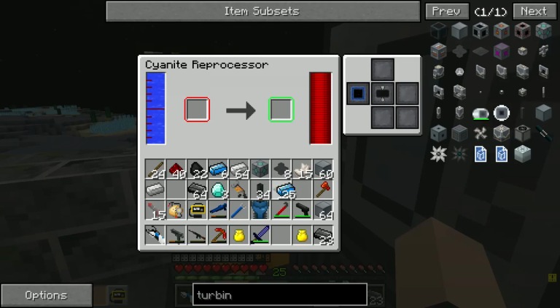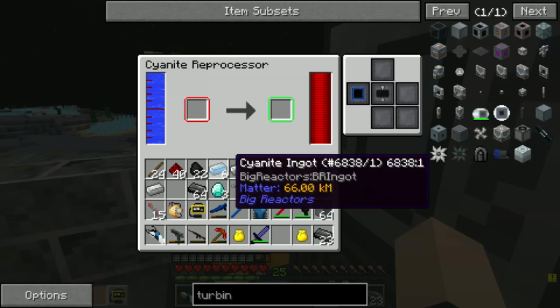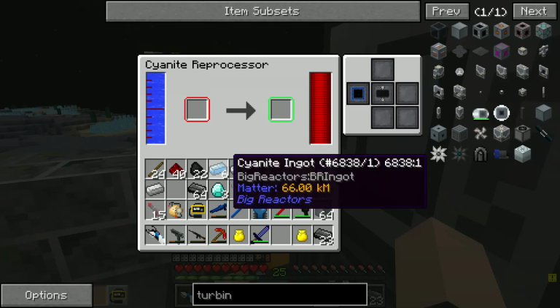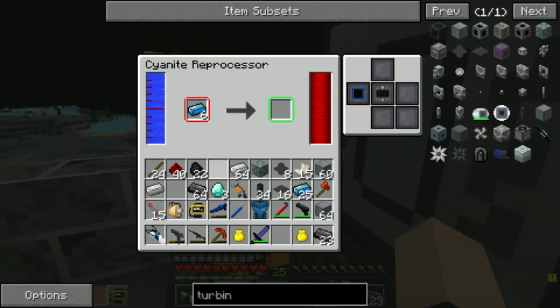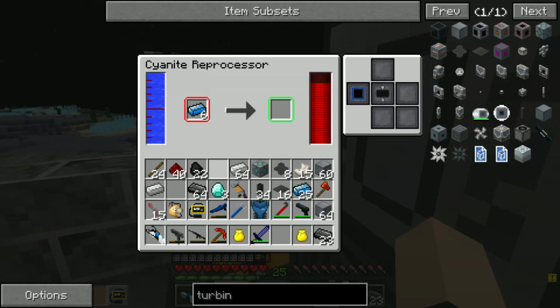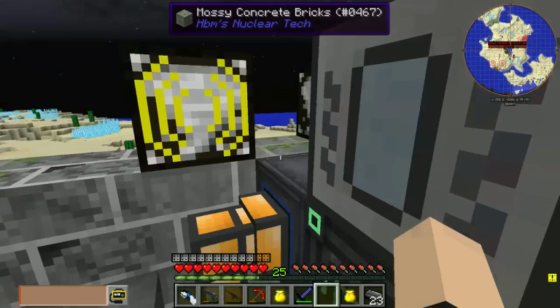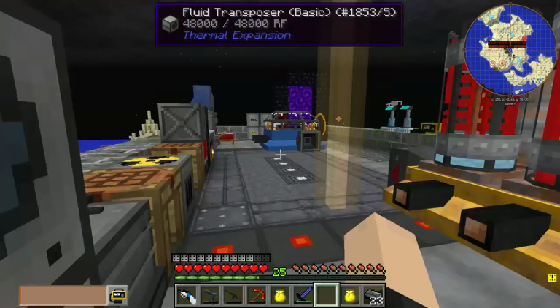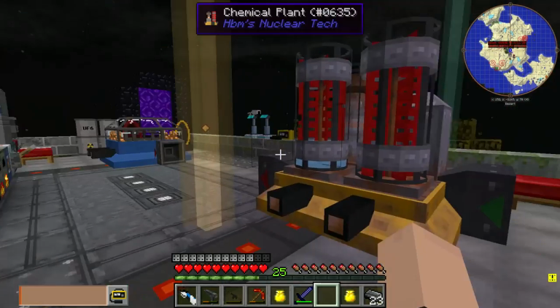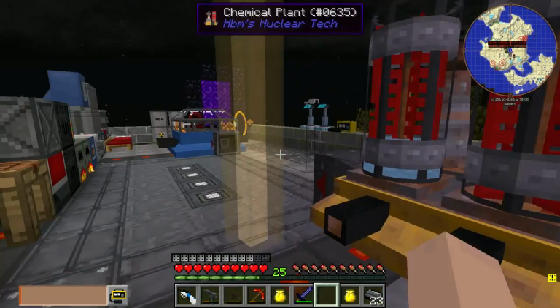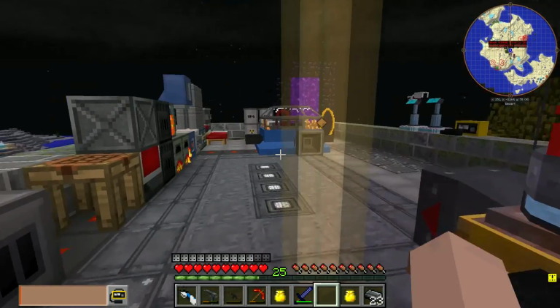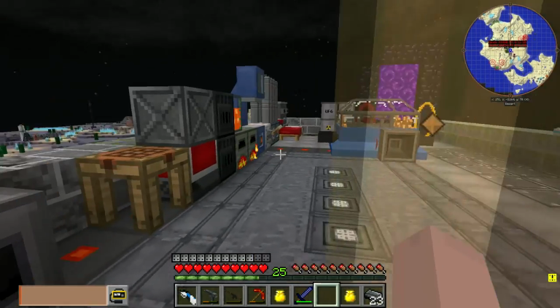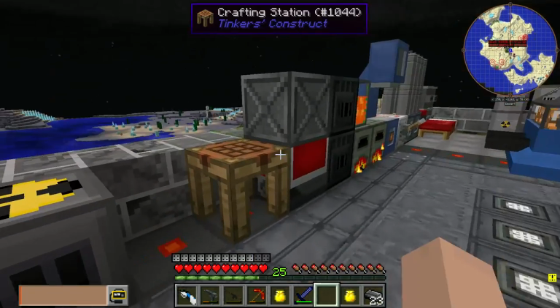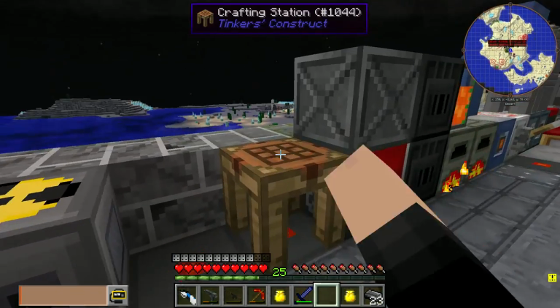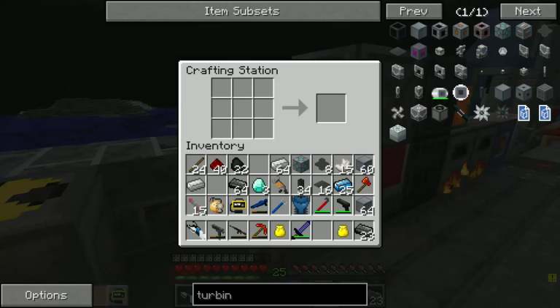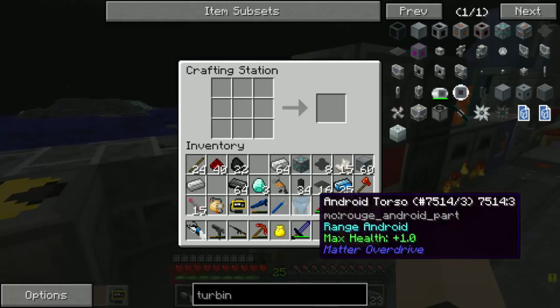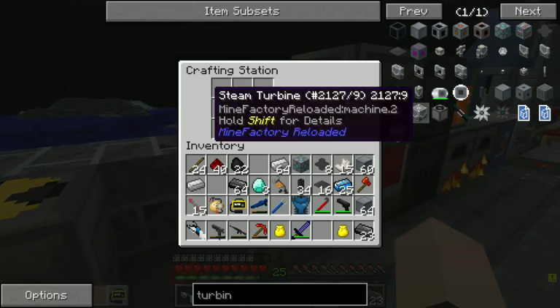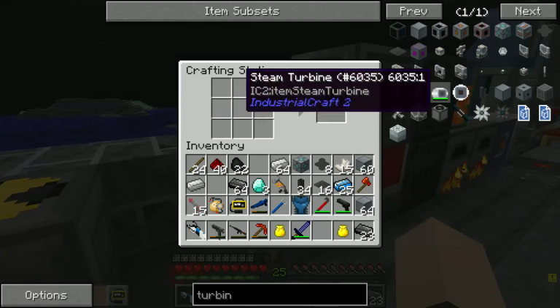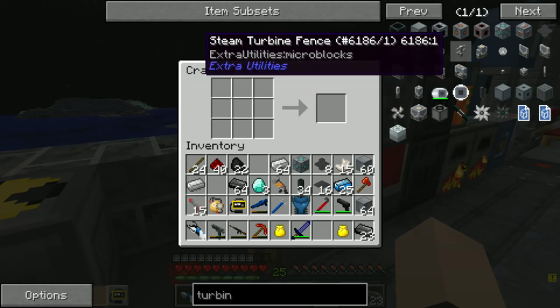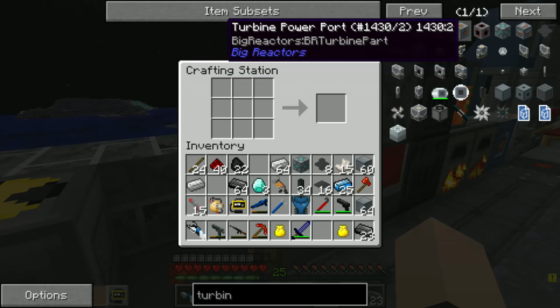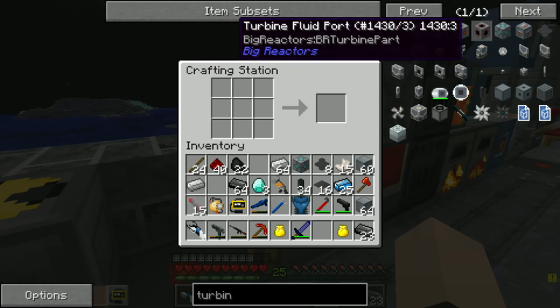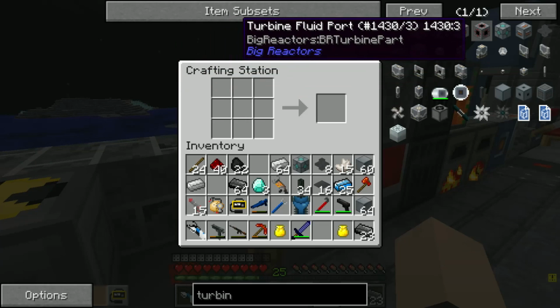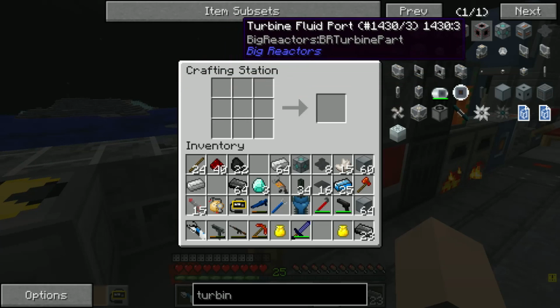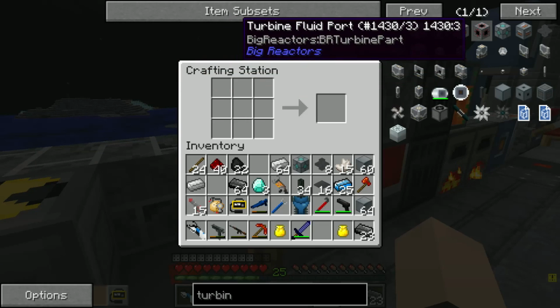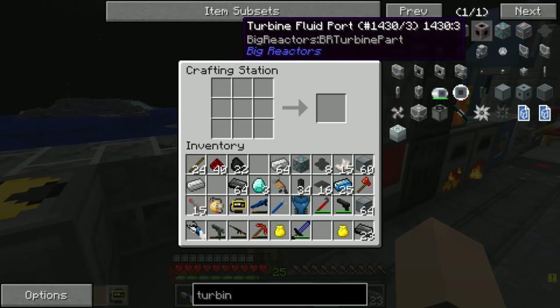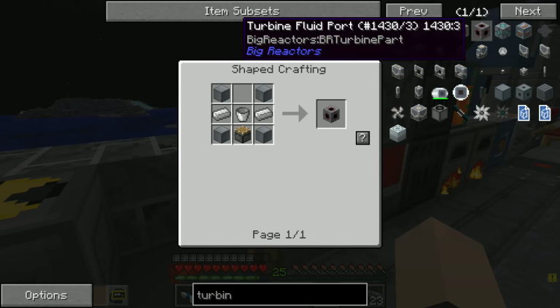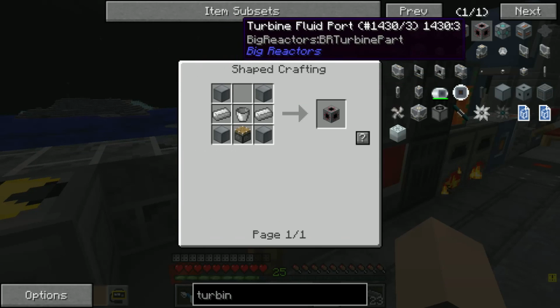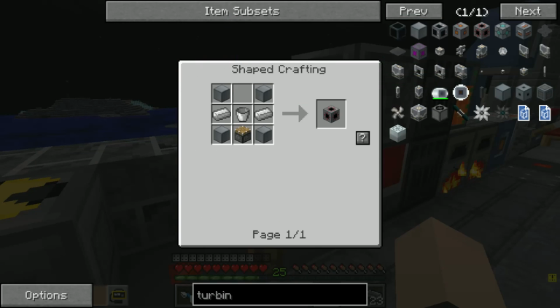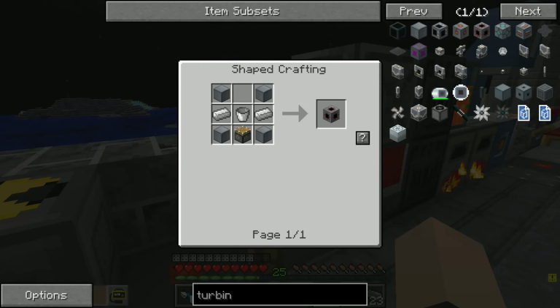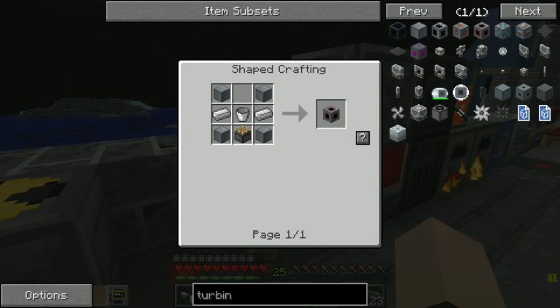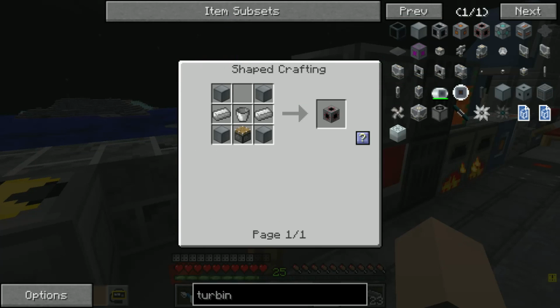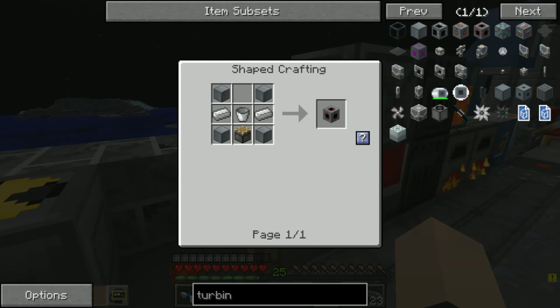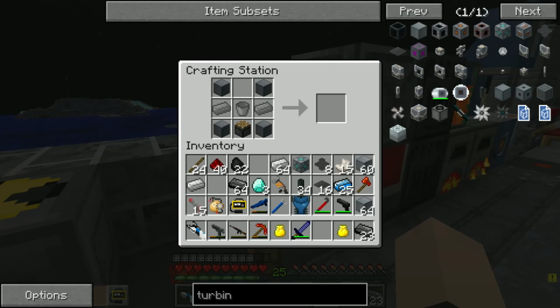Alright, so next we have to make a turbine. We already have the blades and stuff, so we just need the casing, the controller, and the fluid port. And the rotor bearing — oh no, it's expensive and we don't have diamonds. What a treat. We're going to focus on one thing at a time. We're going to have a lot — actually, there we go, two stacks. I don't know if that's gonna be enough.